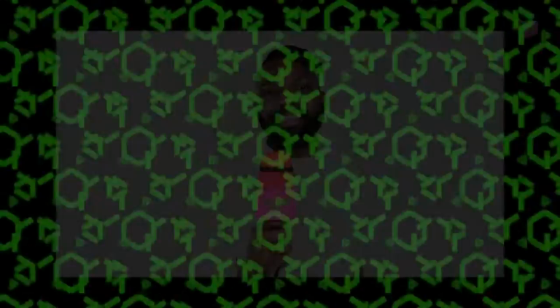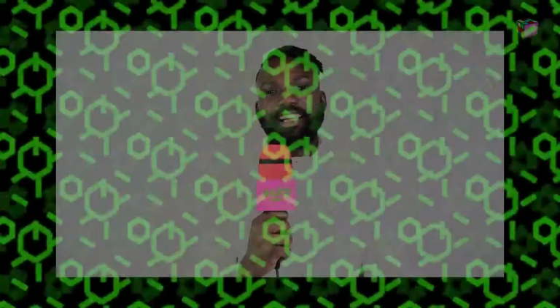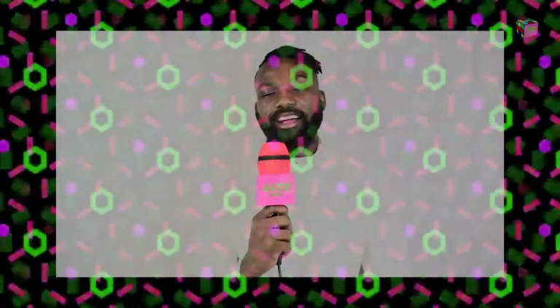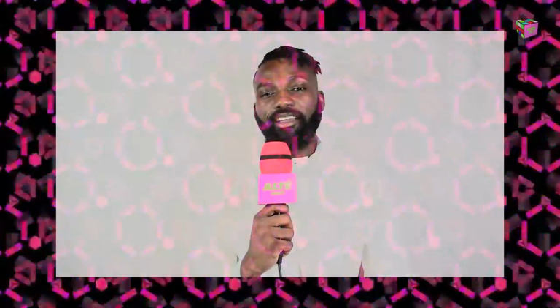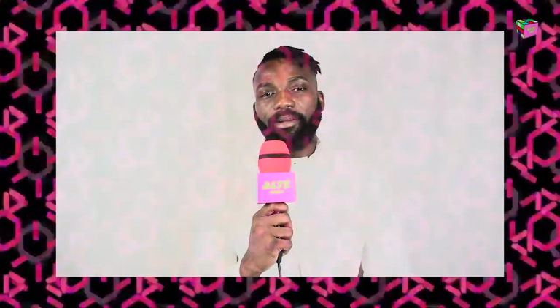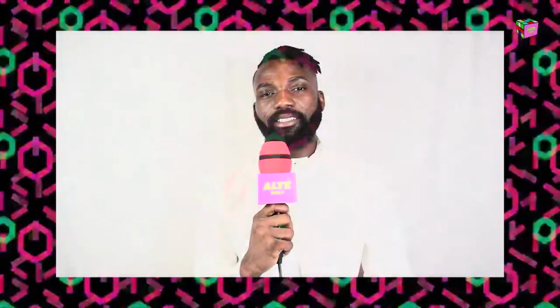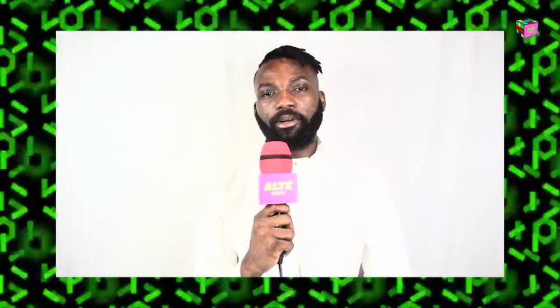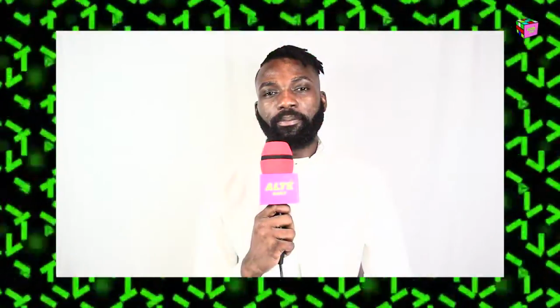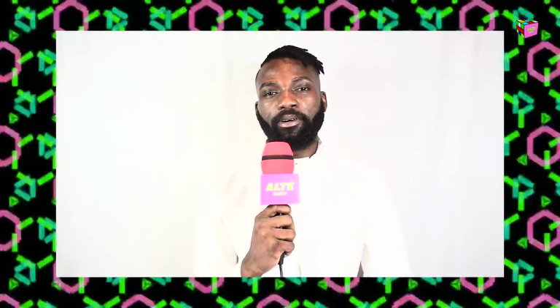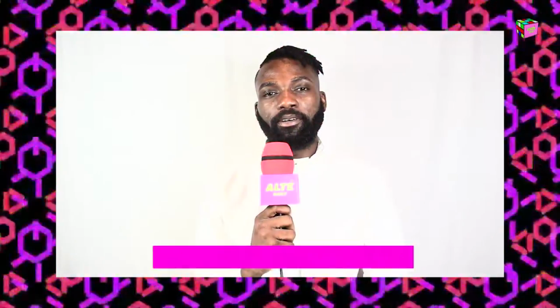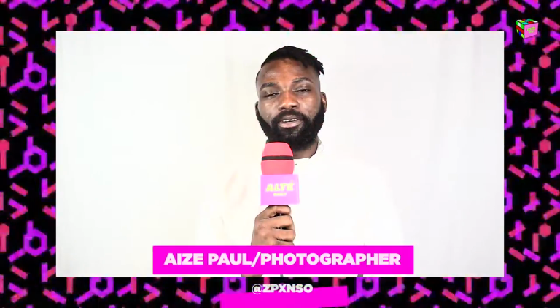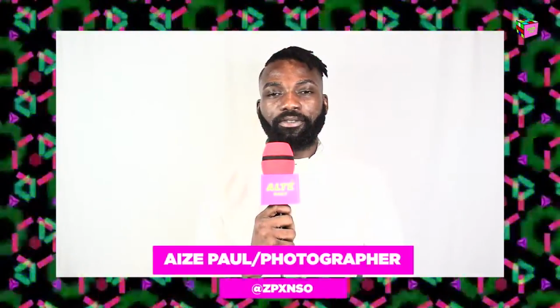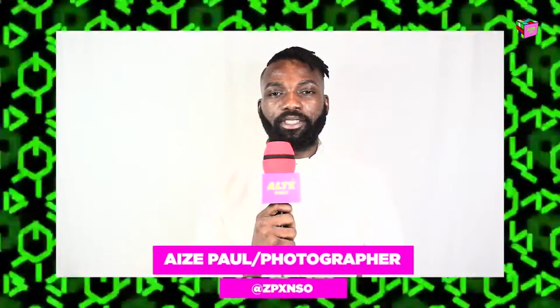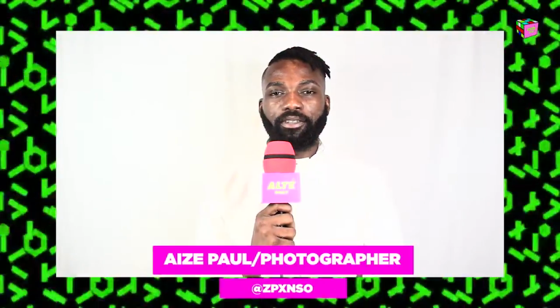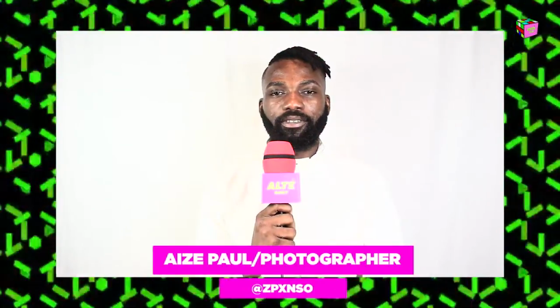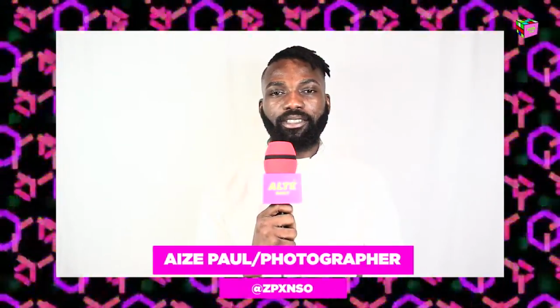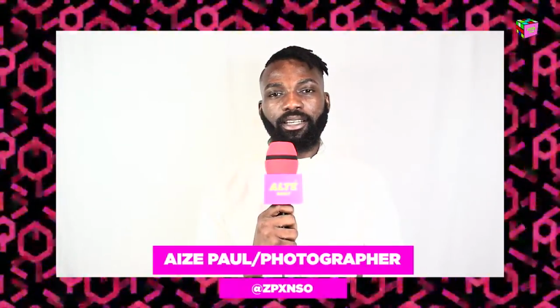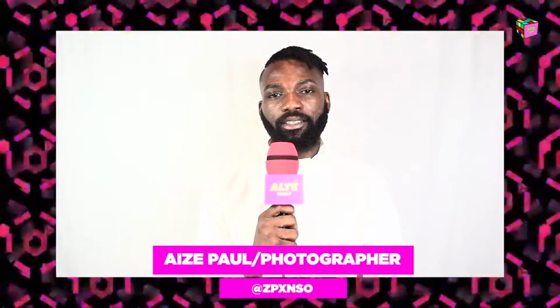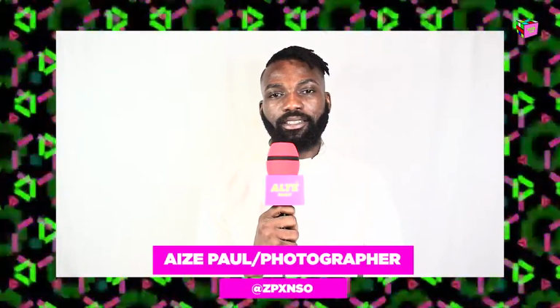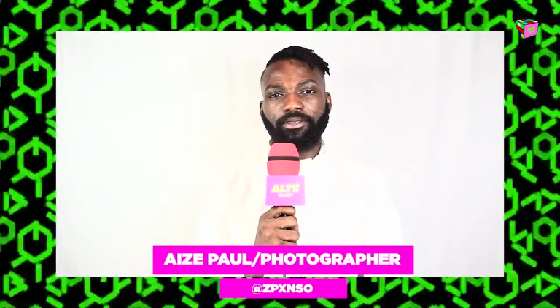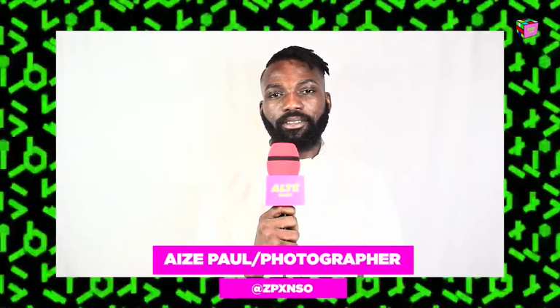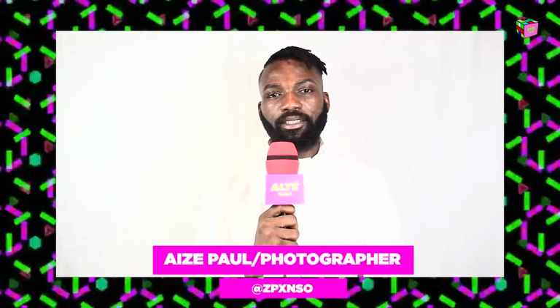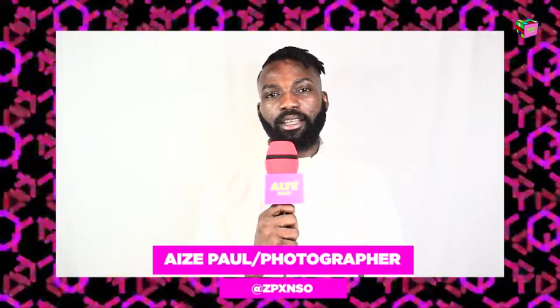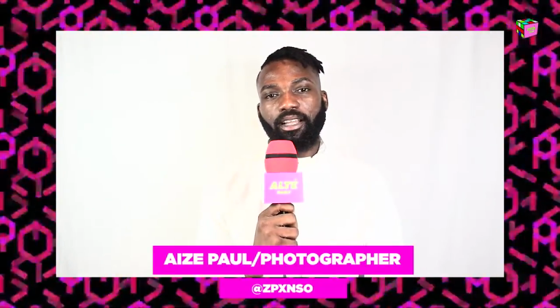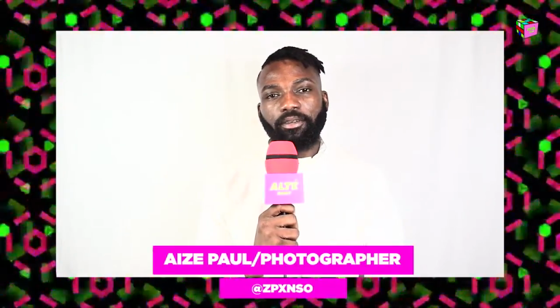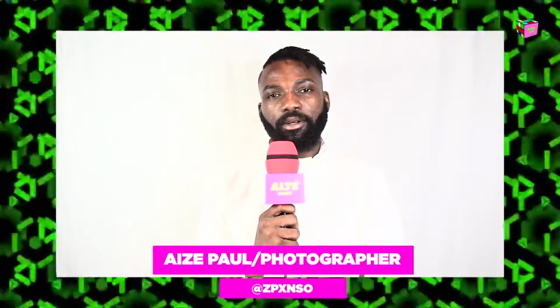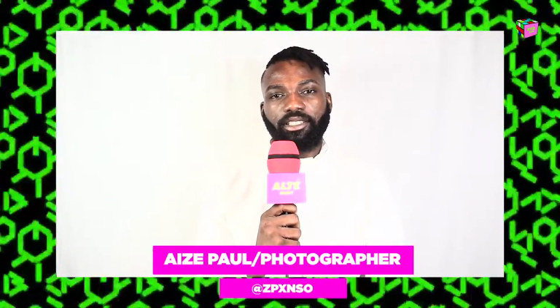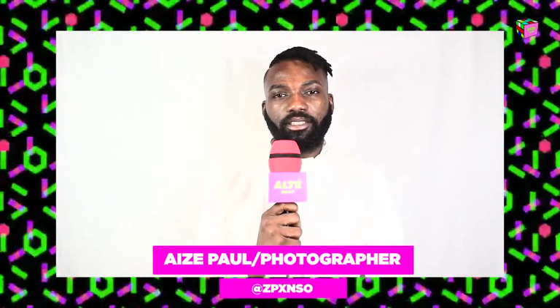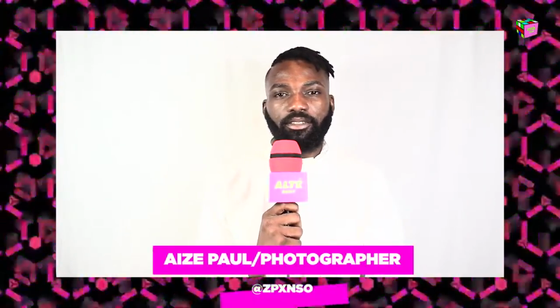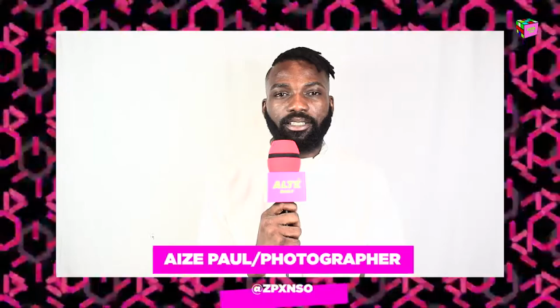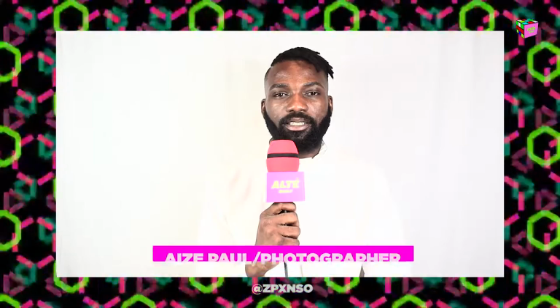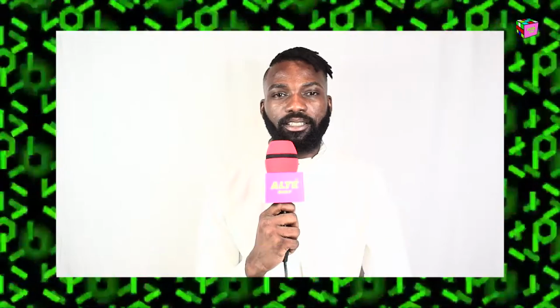Hi, I'm Ayza Mohamed Paul, a fashion photographer and stylist, and you're watching Ulta Daily.